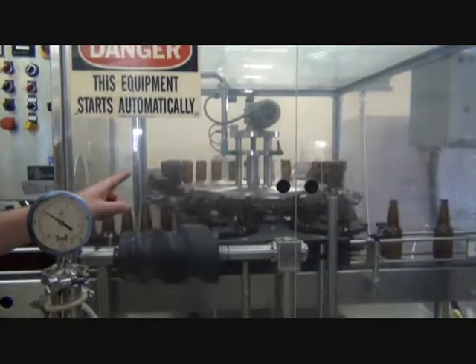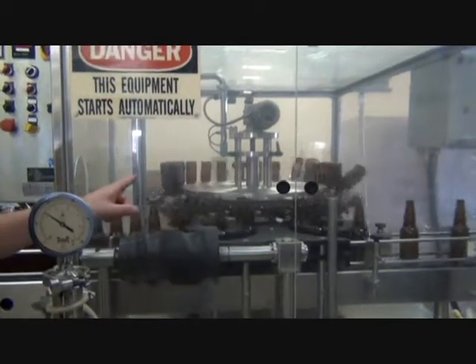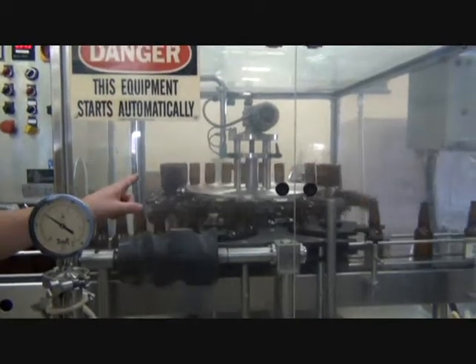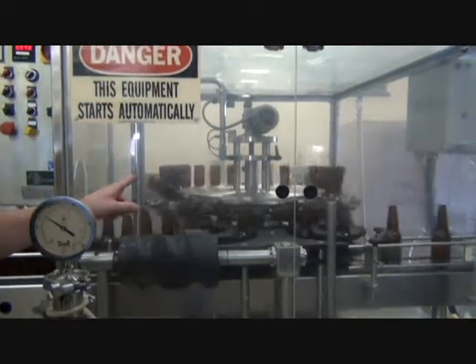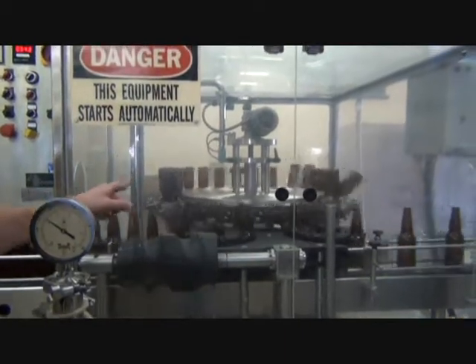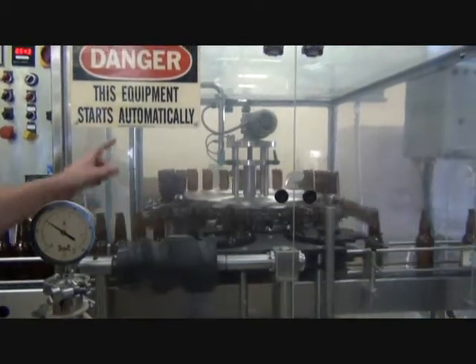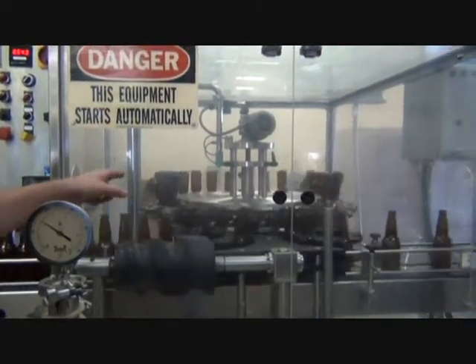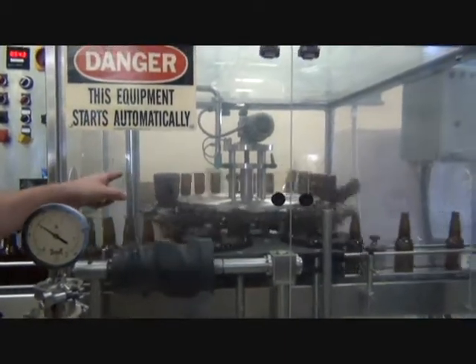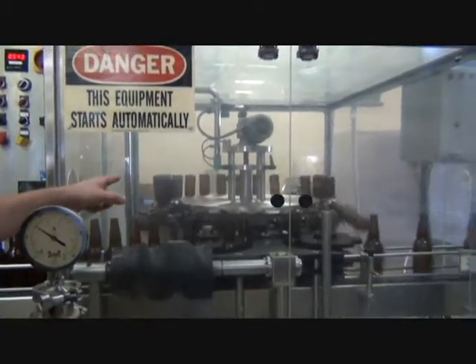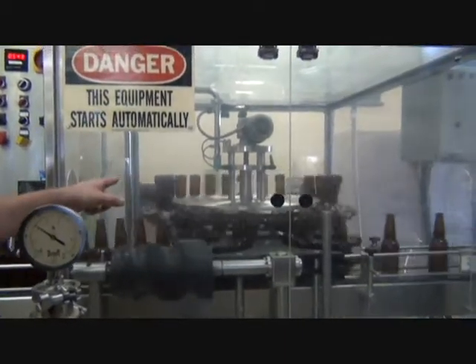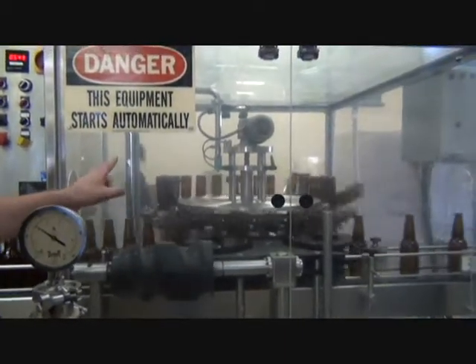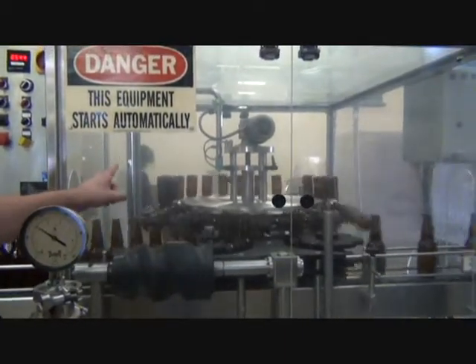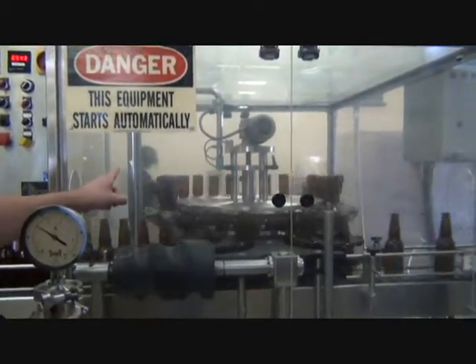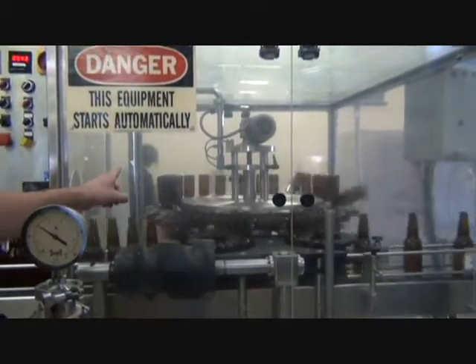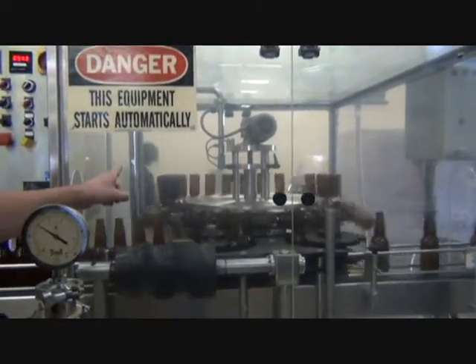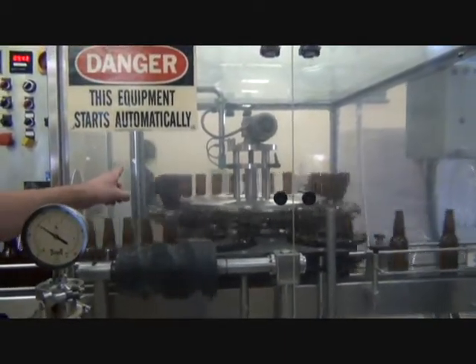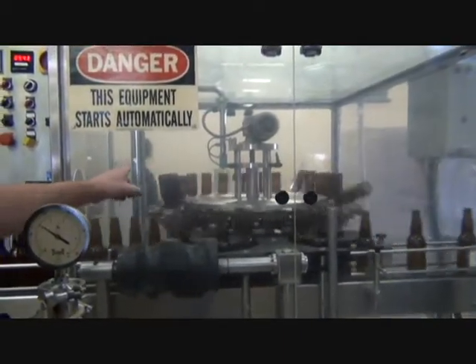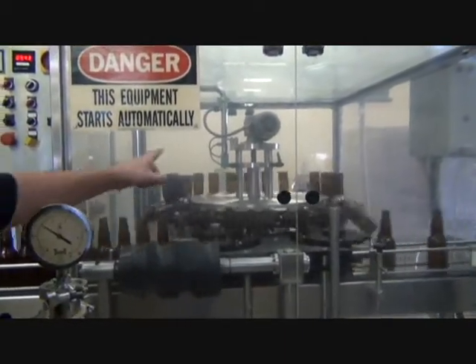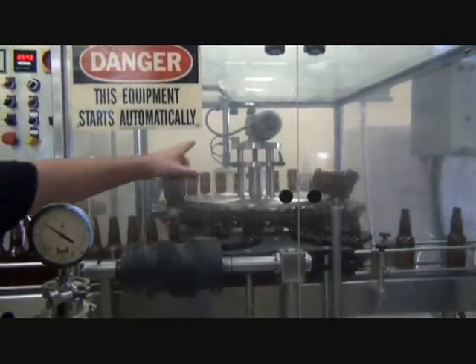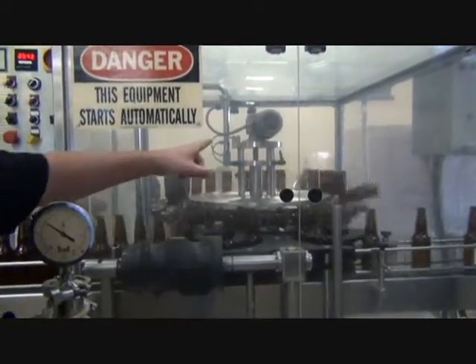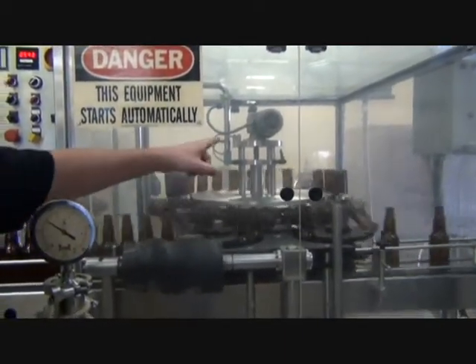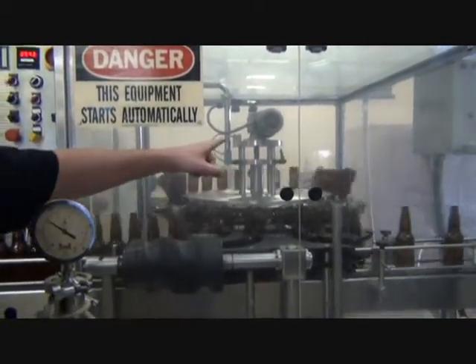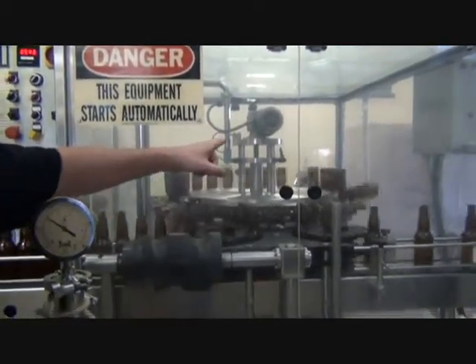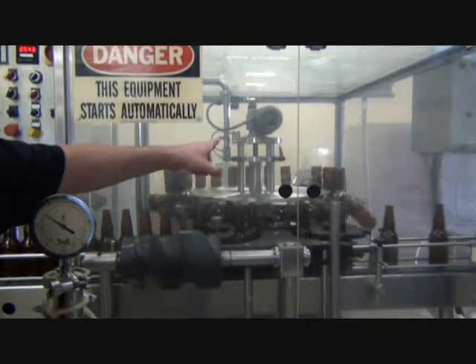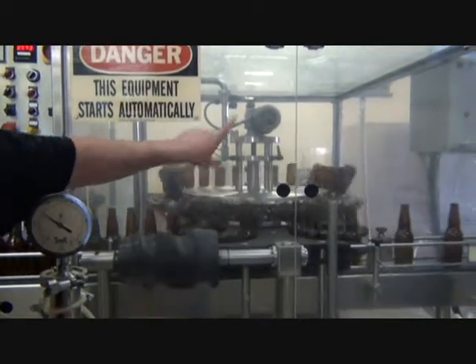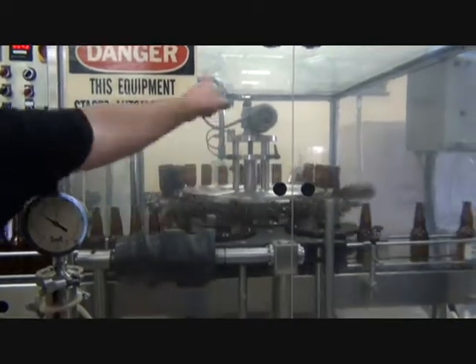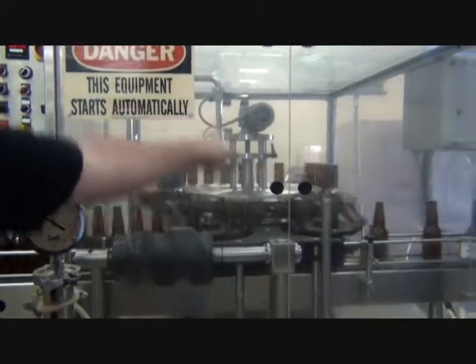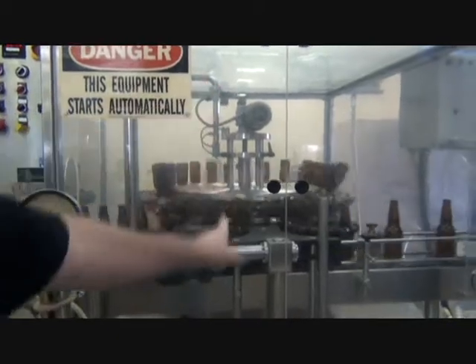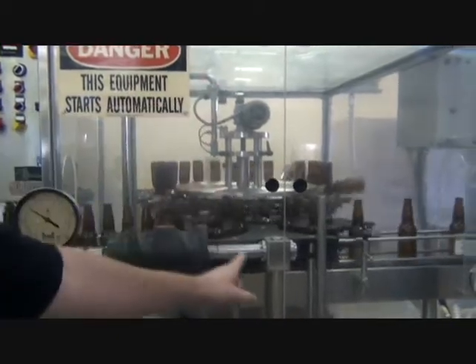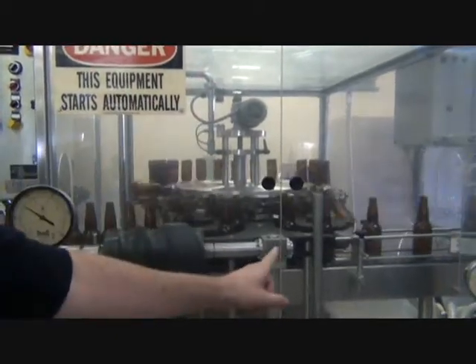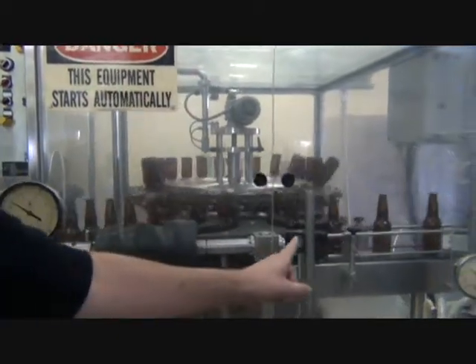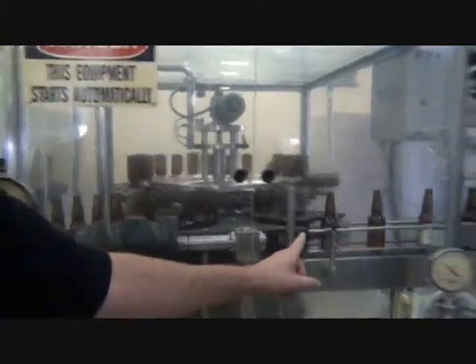Injected, flipped upside down, injected, ripped, dried, and come off the conveyor.